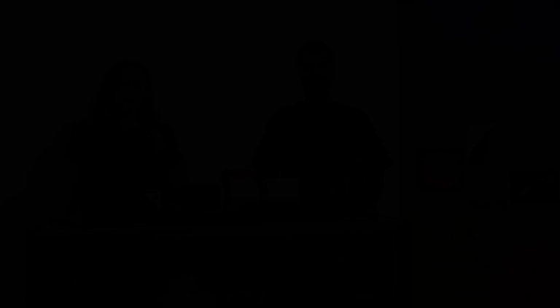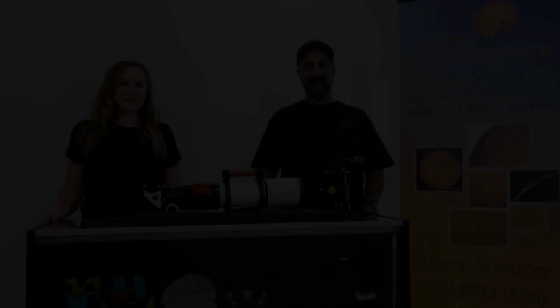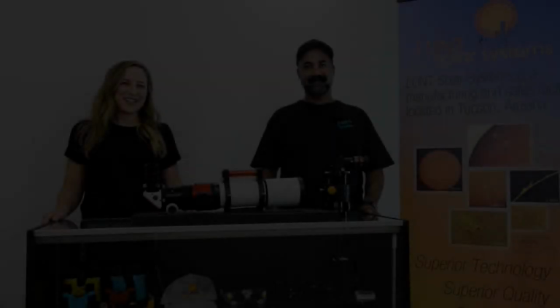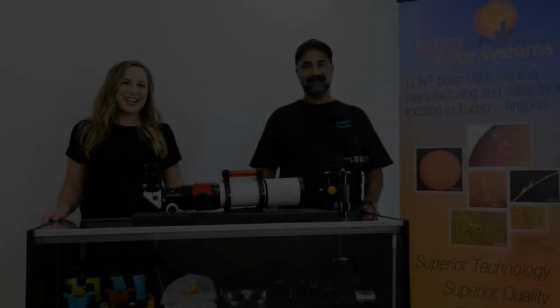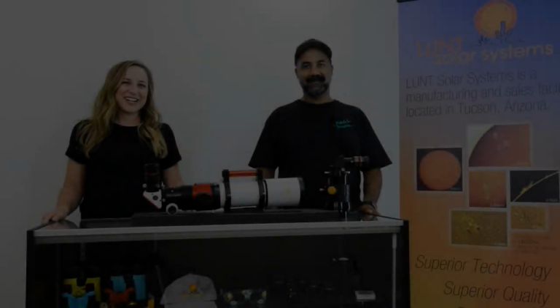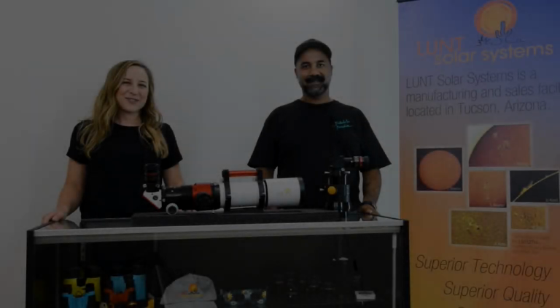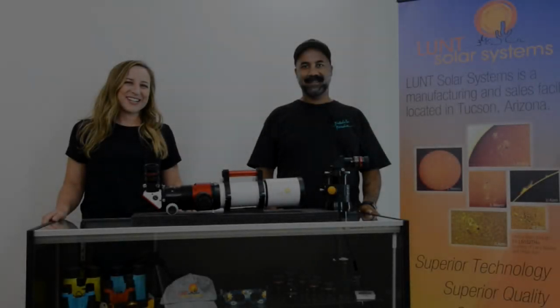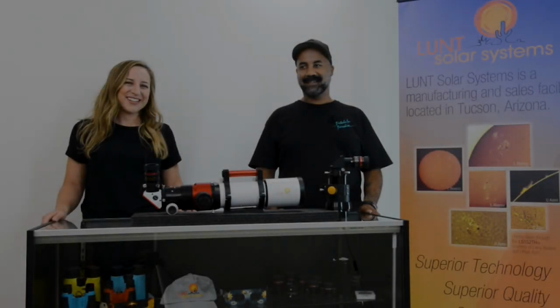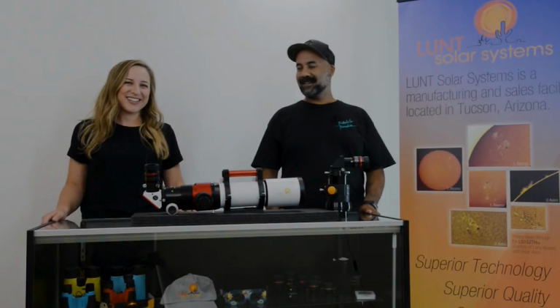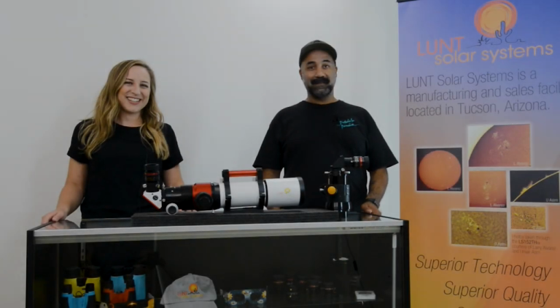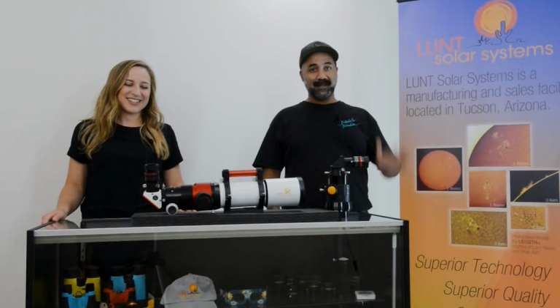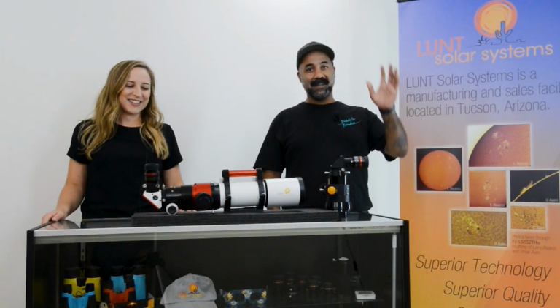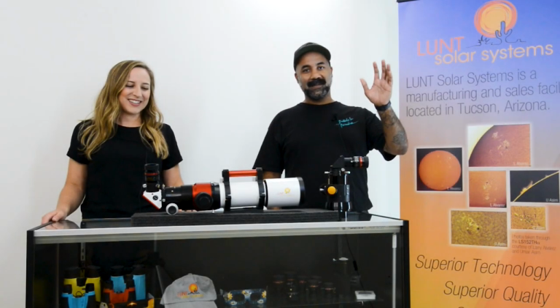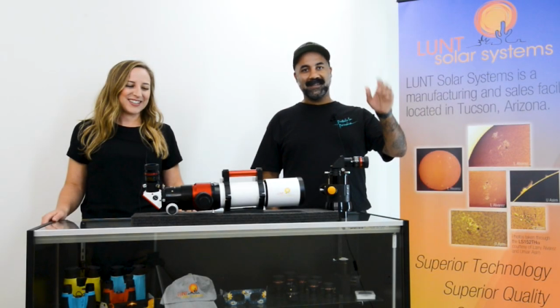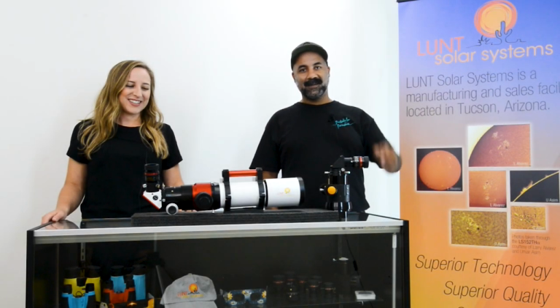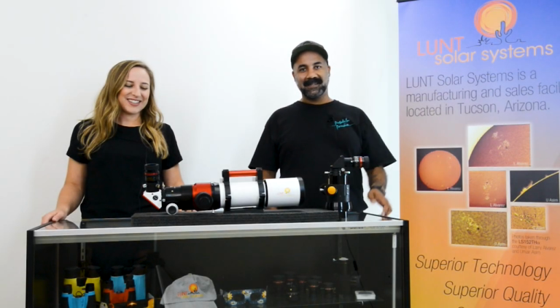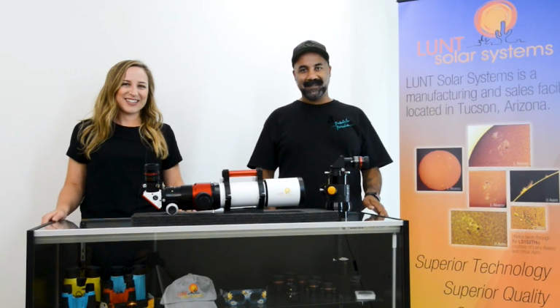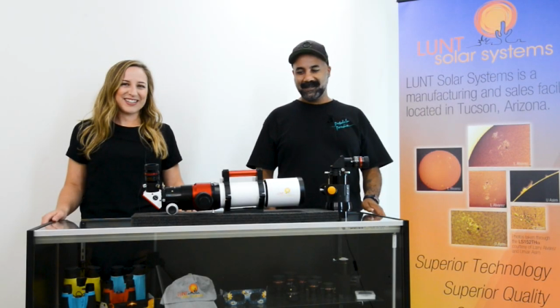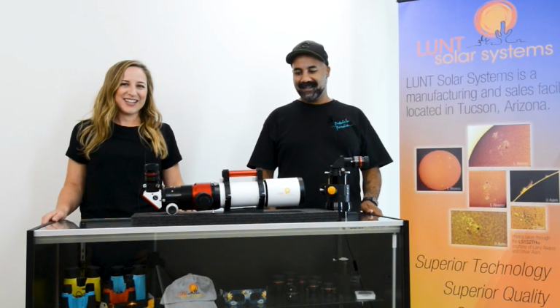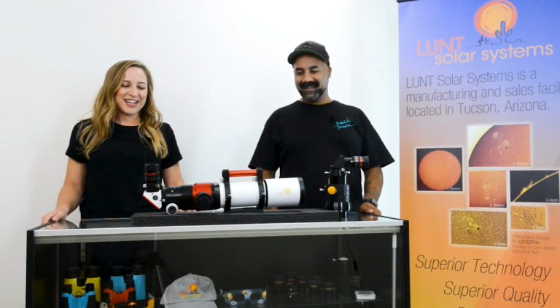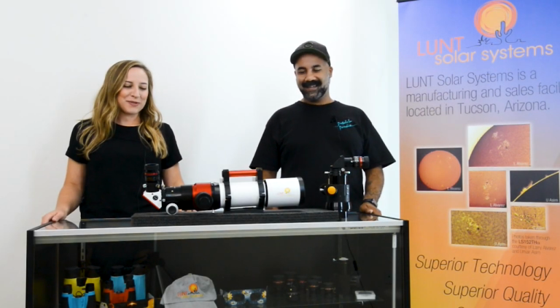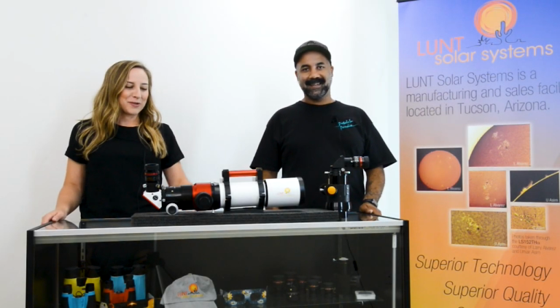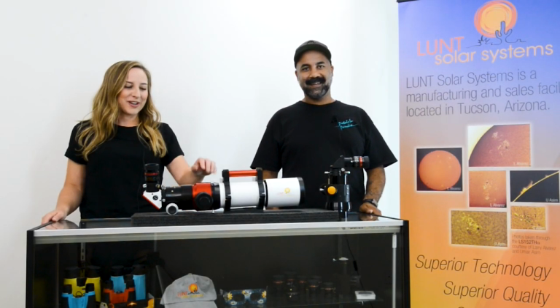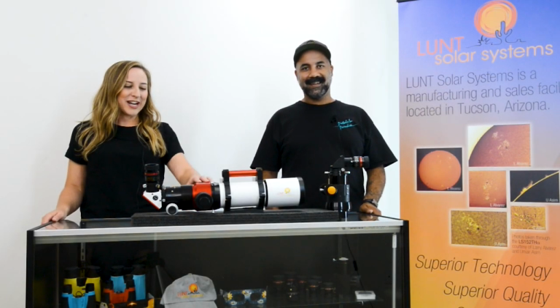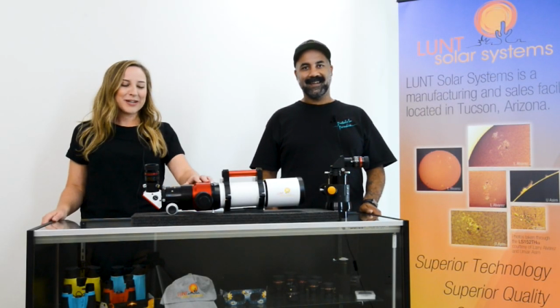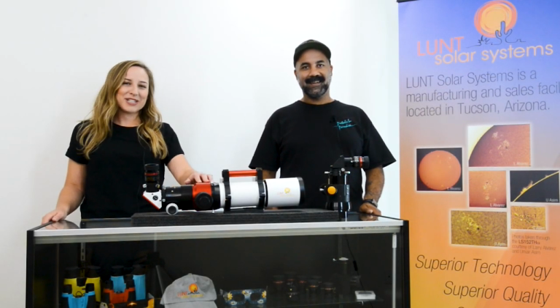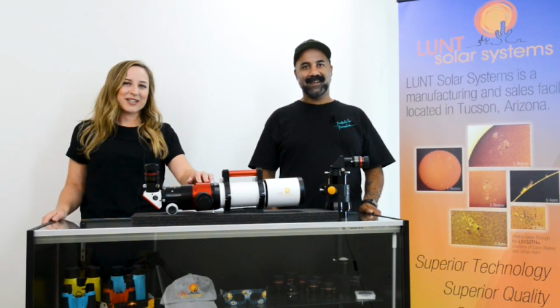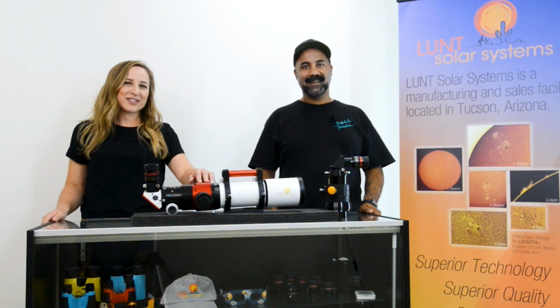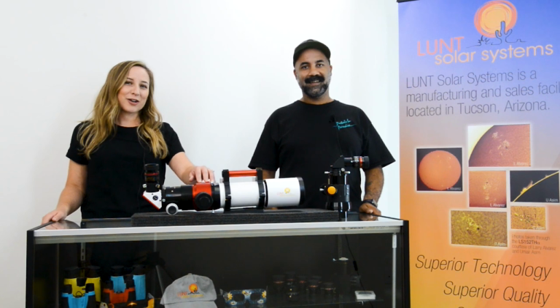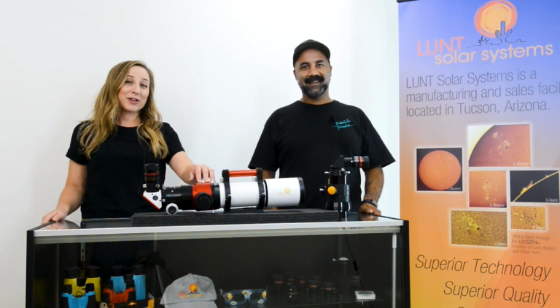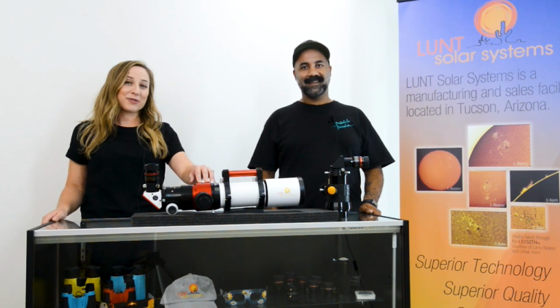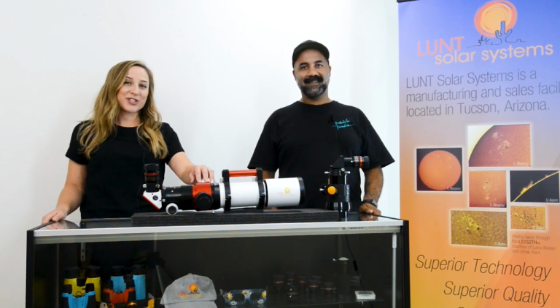Hi guys, Faye here. Benjamin here with Lund Solar Systems. And we're here with our ADMT to talk about conversion.